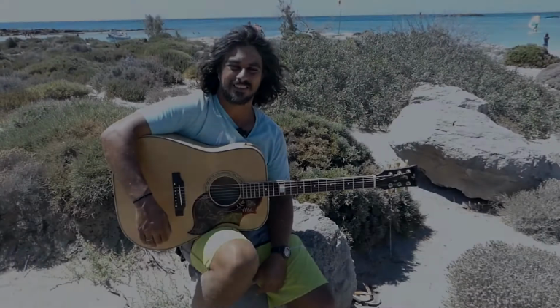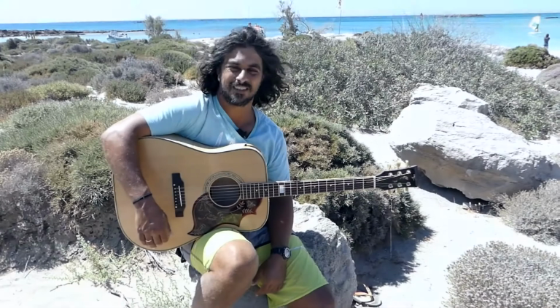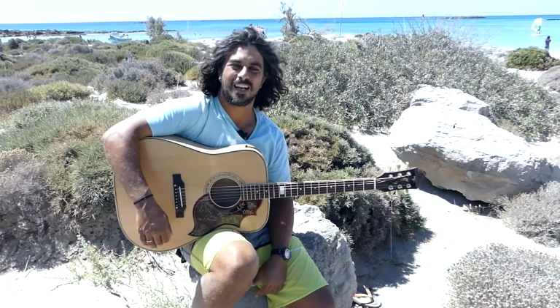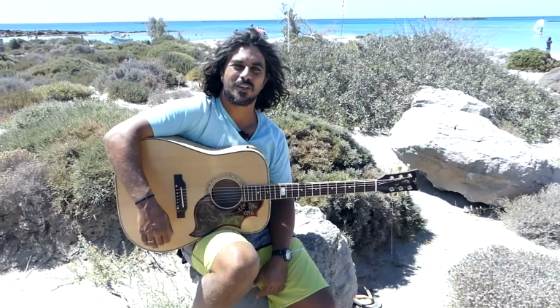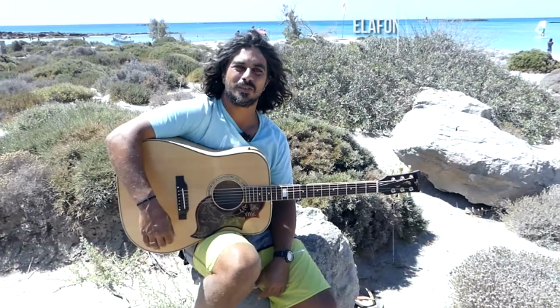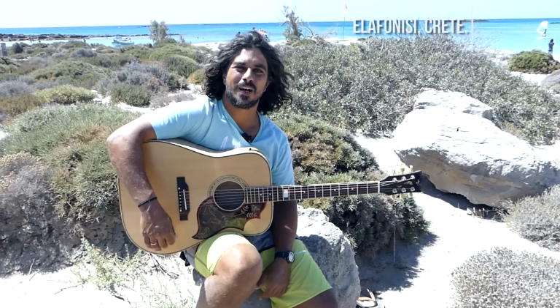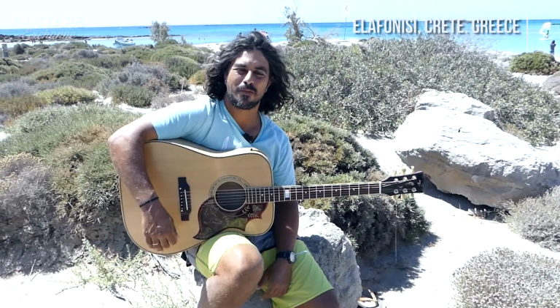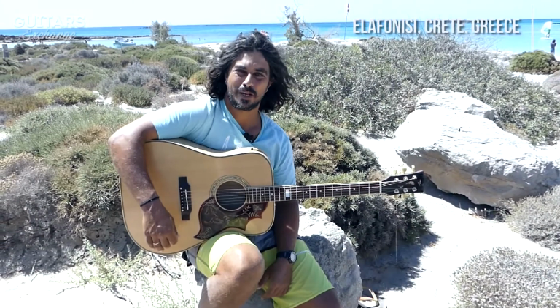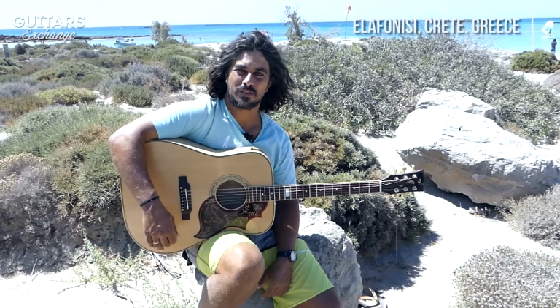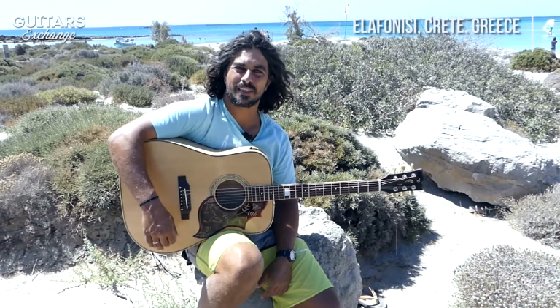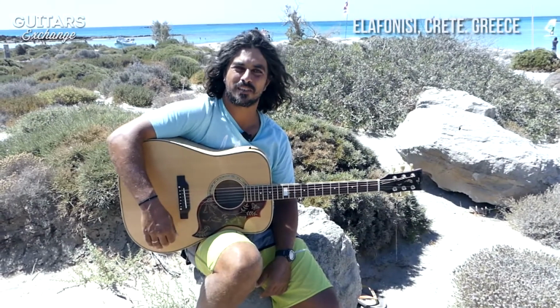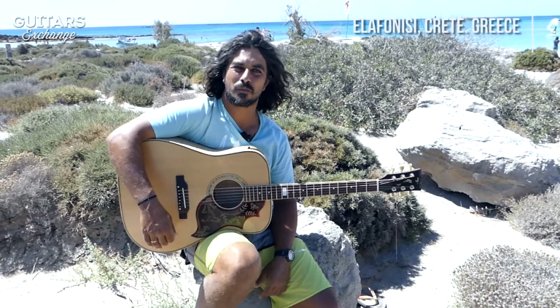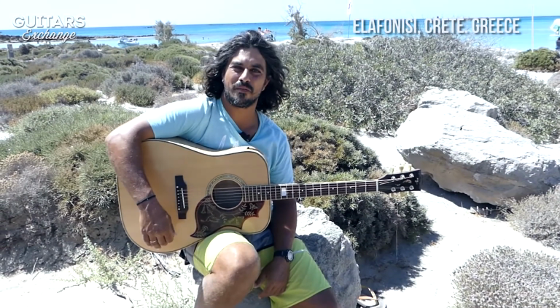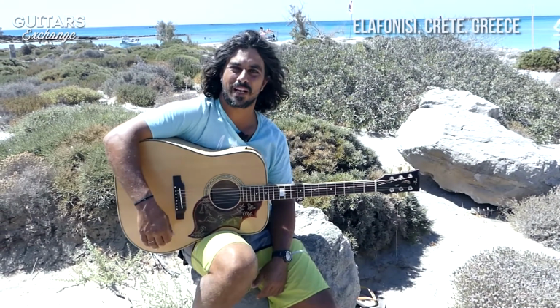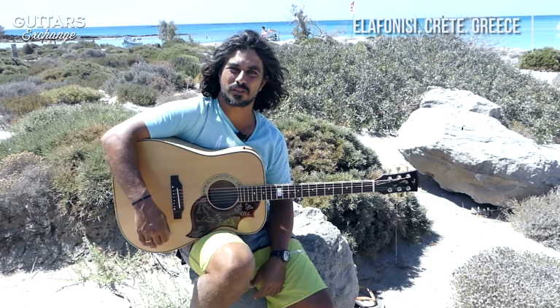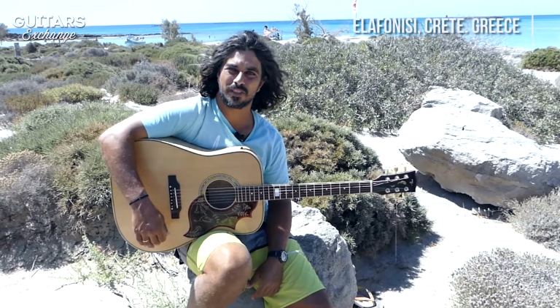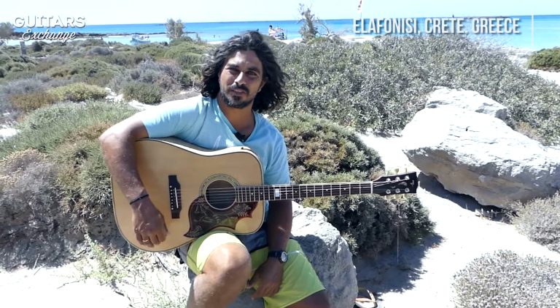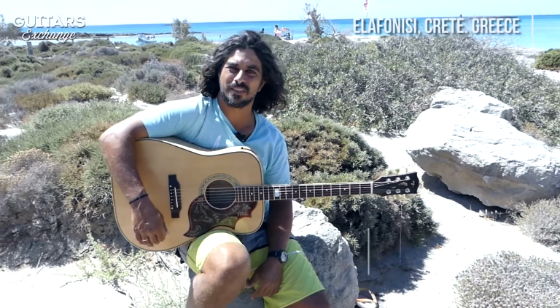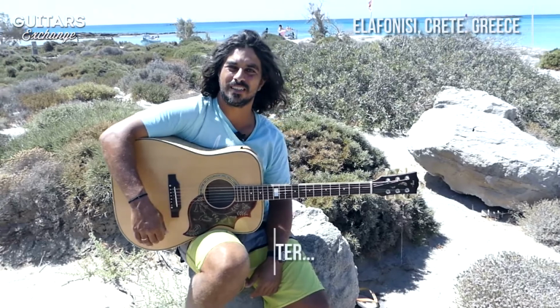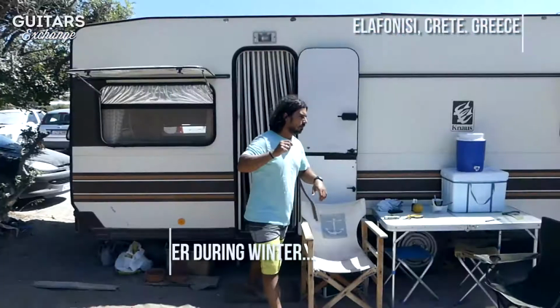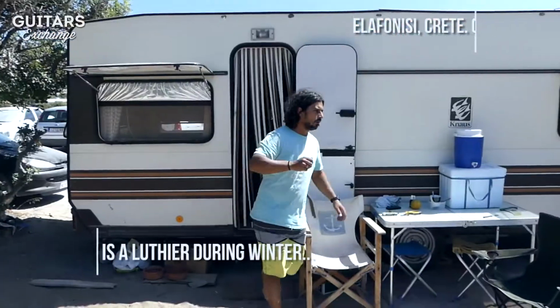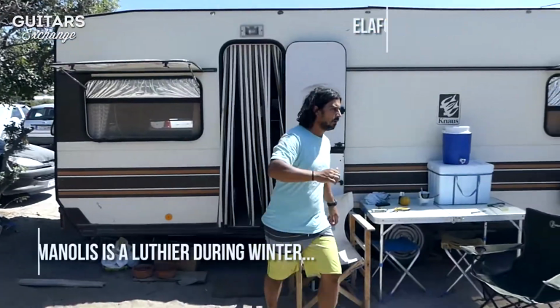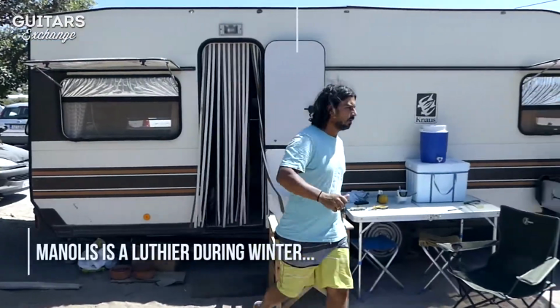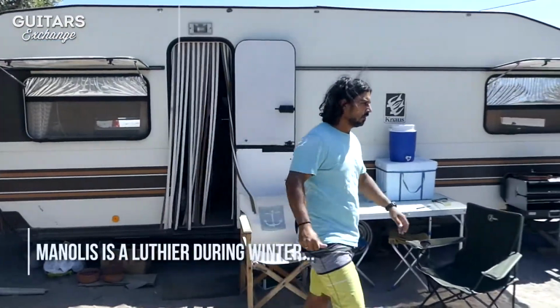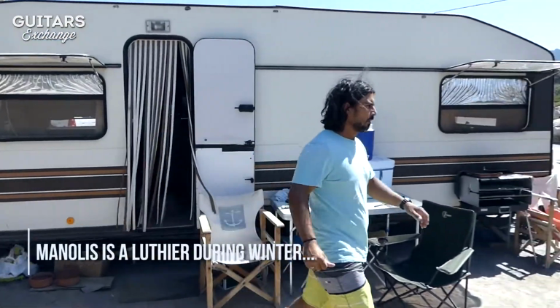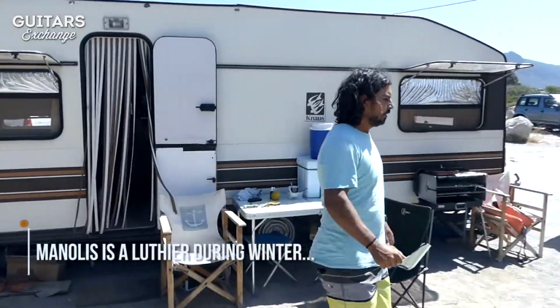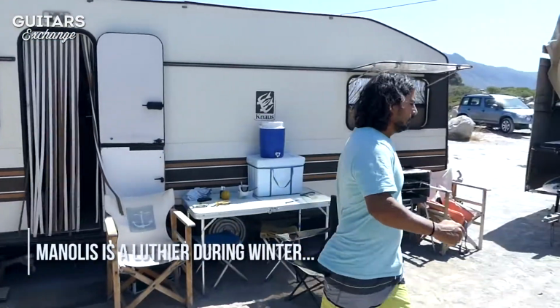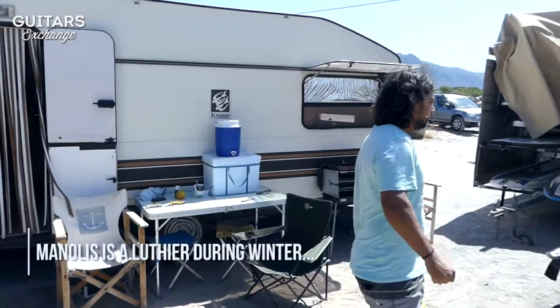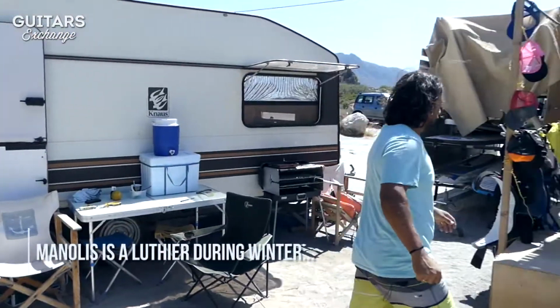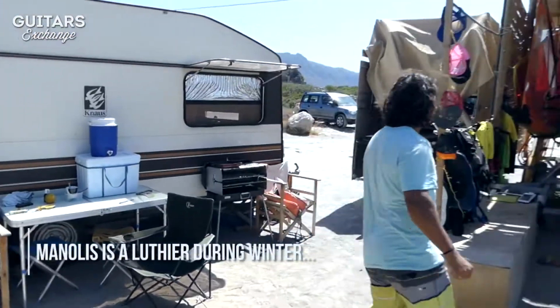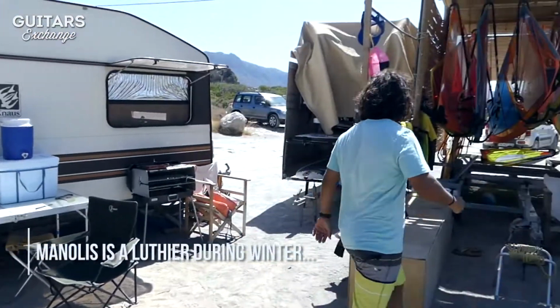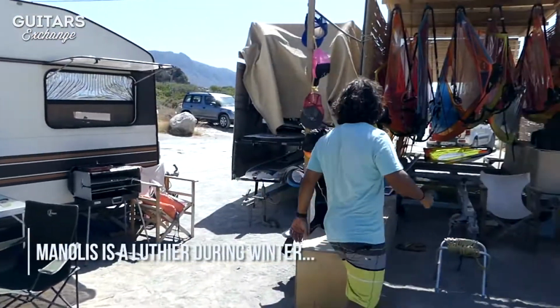Hello, I'm Manolis Vardakis from MV Custom Guitars. I come from Crete and I live in Hania.